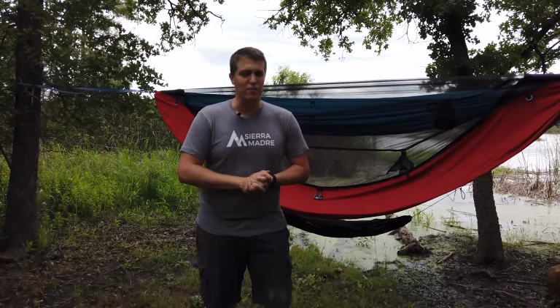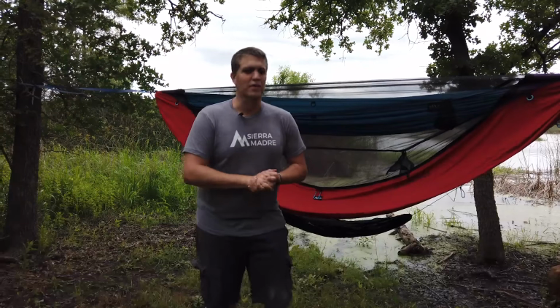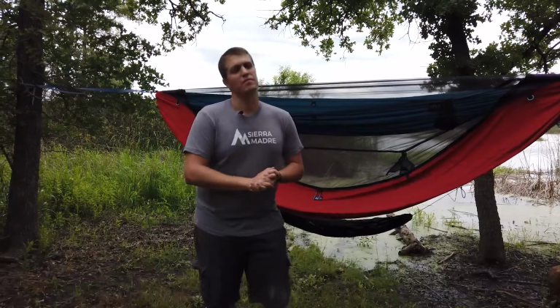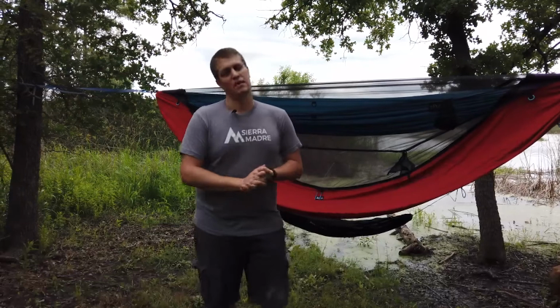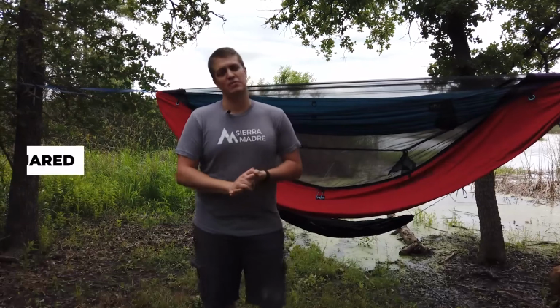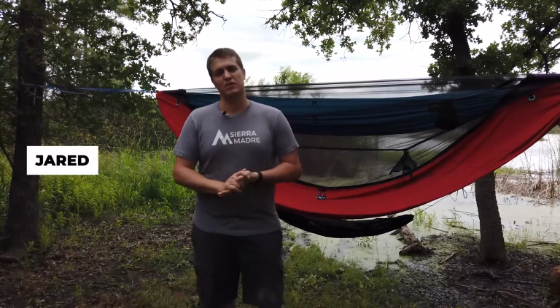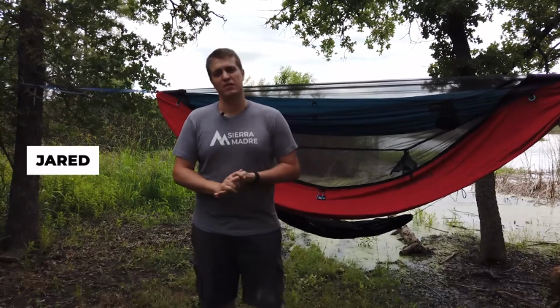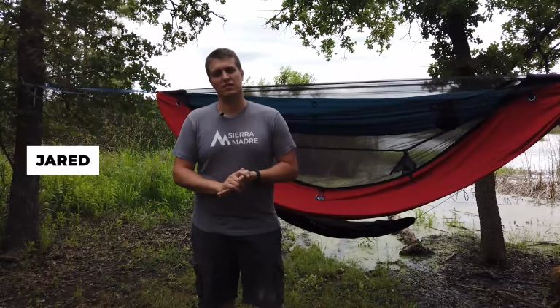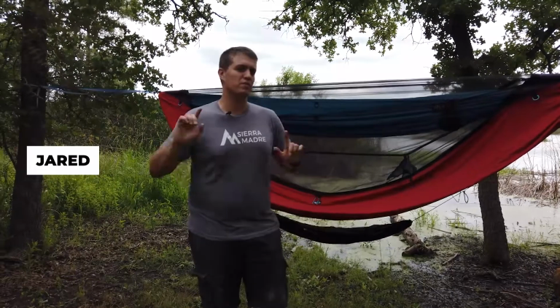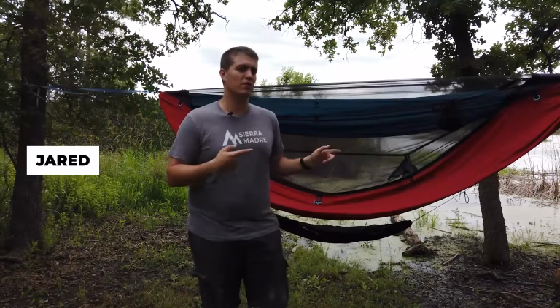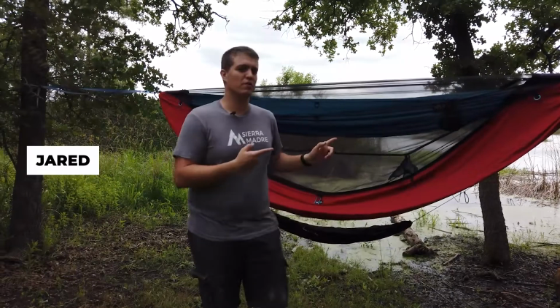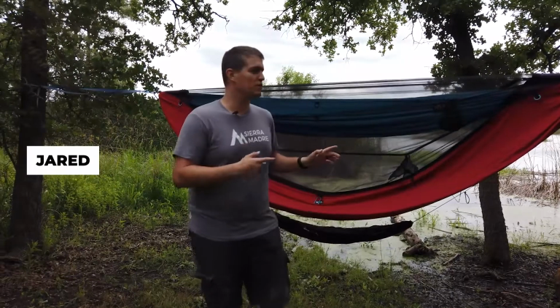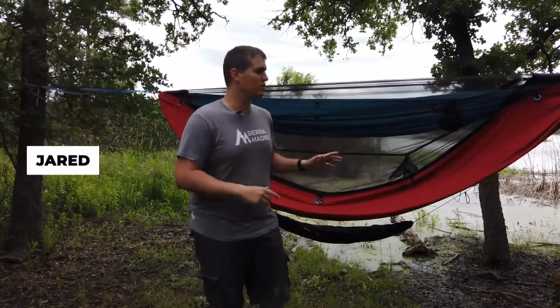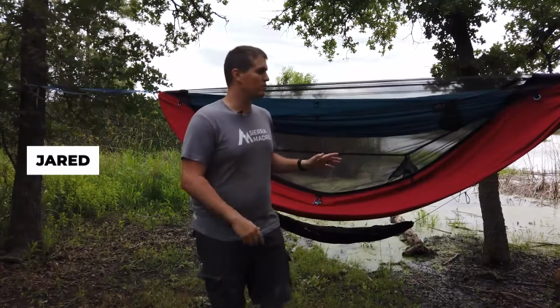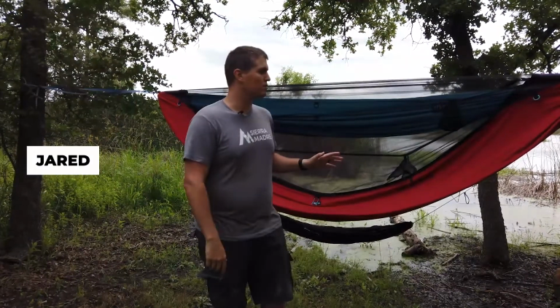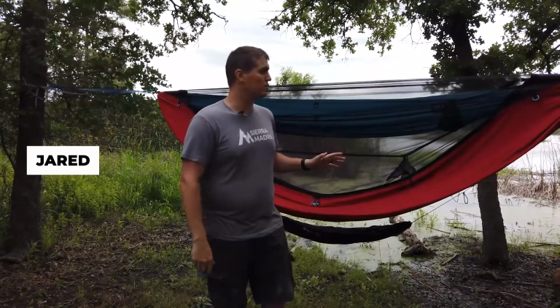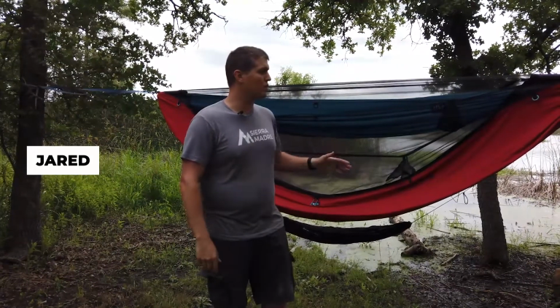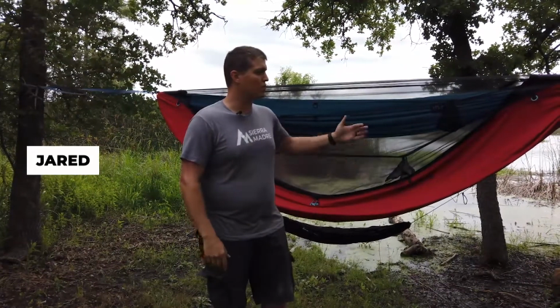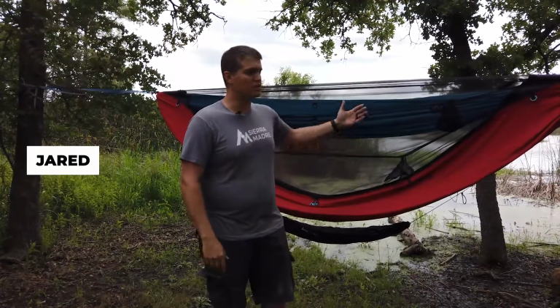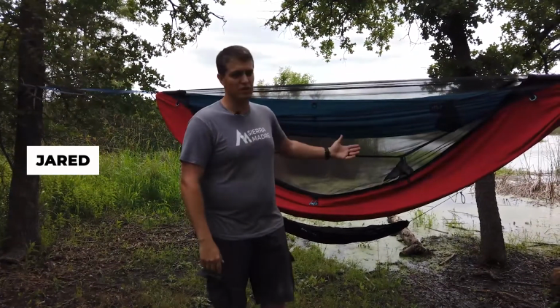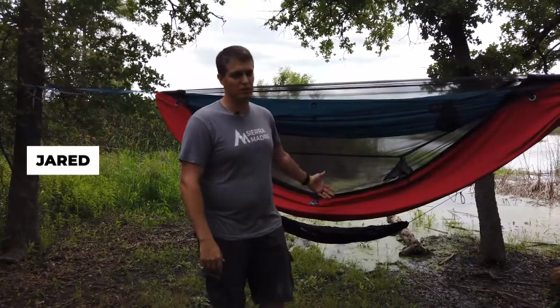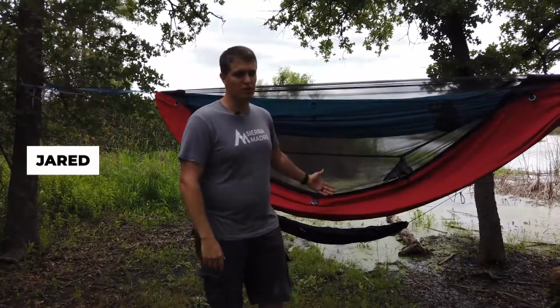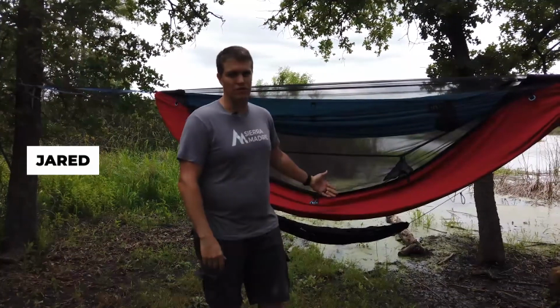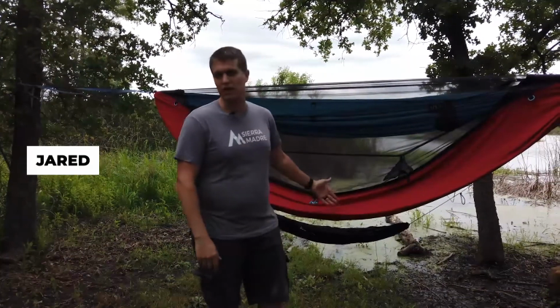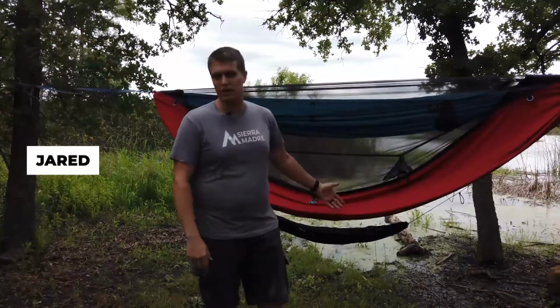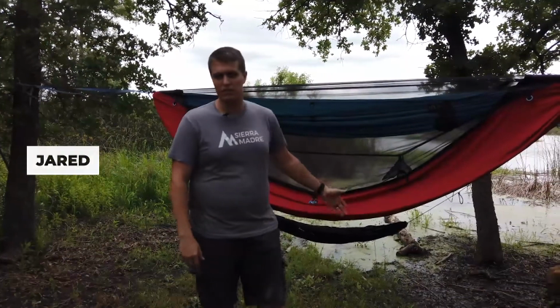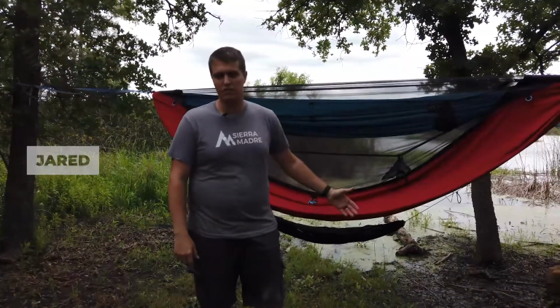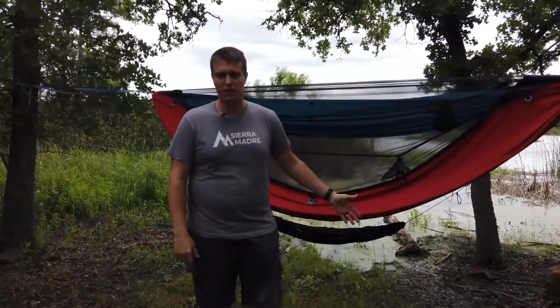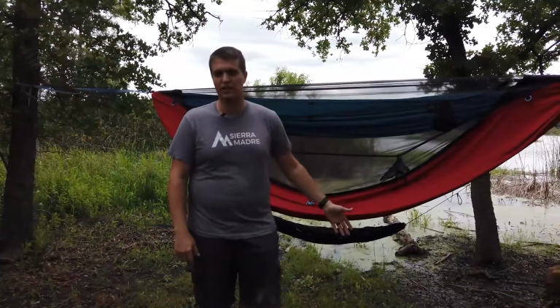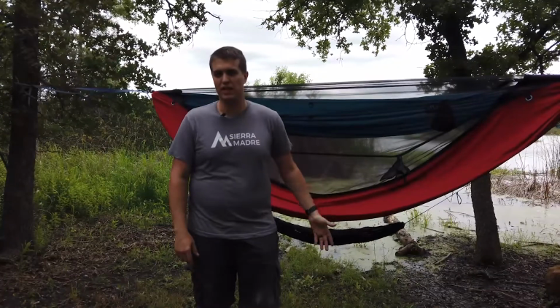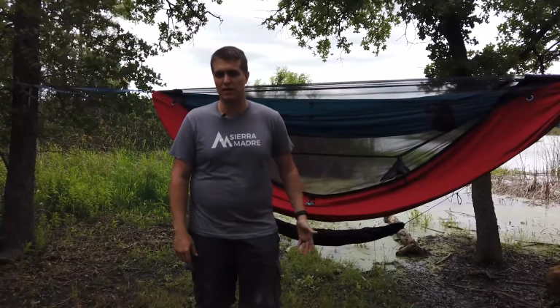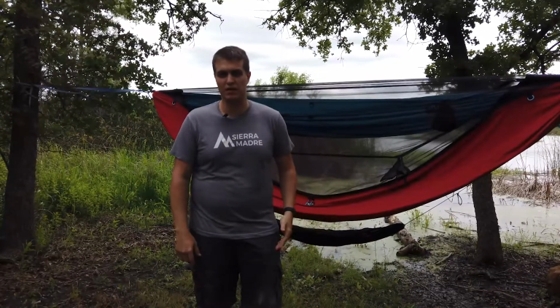Hi everybody, my name is Jared. Today we're going to be doing a review of the Sierra Madre Ninox Flatlay Hammock.